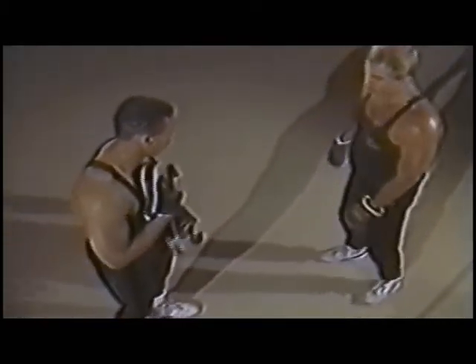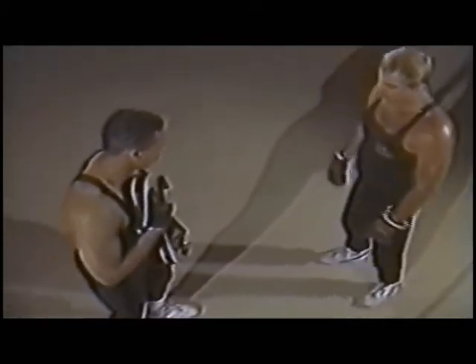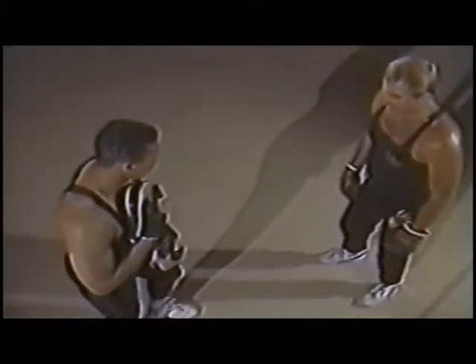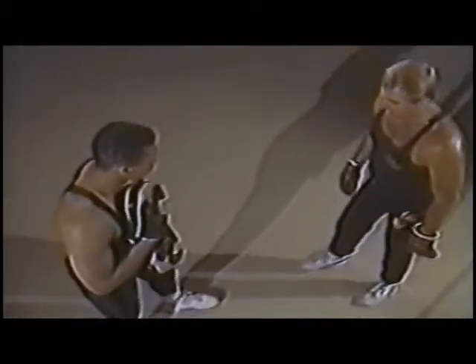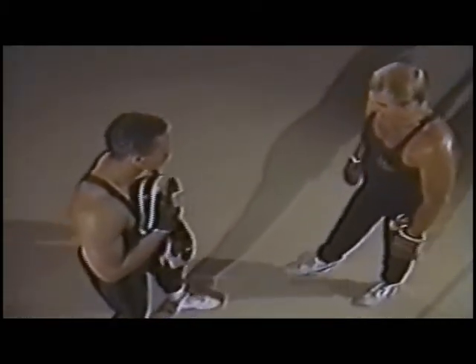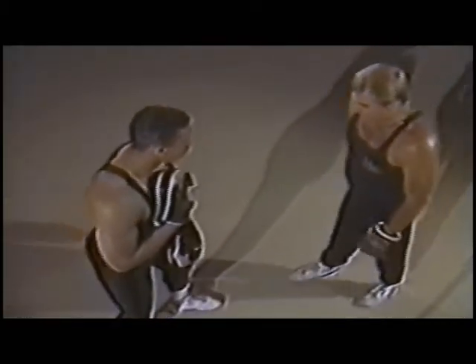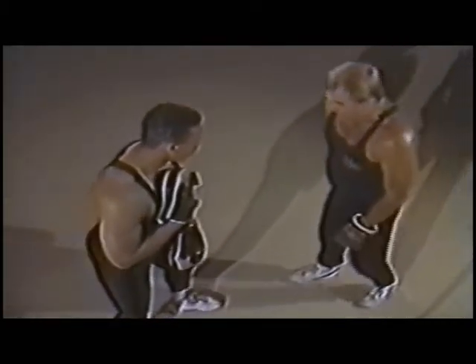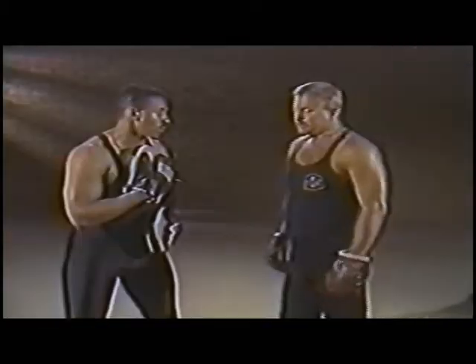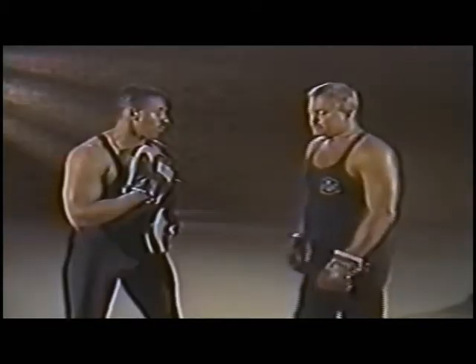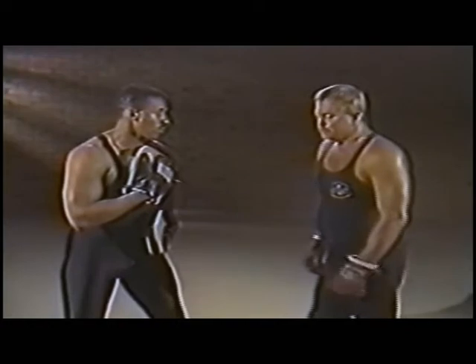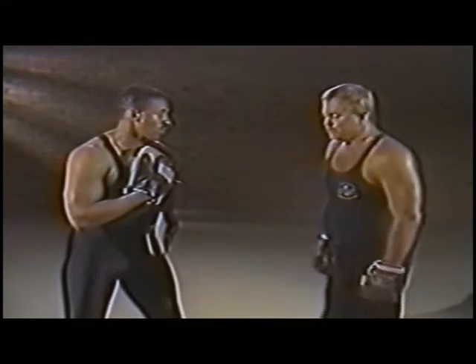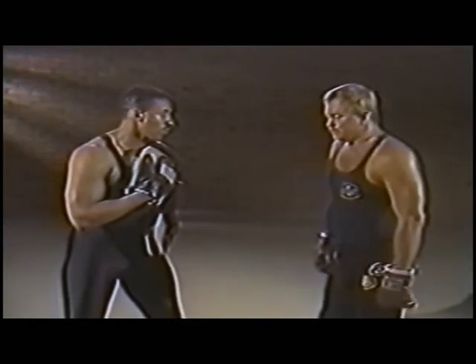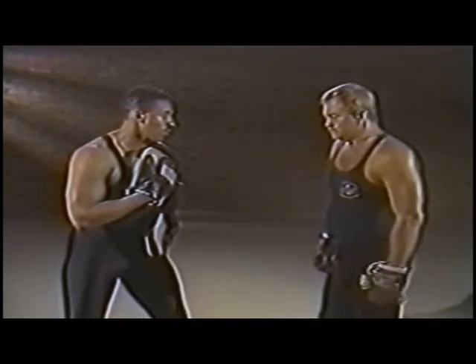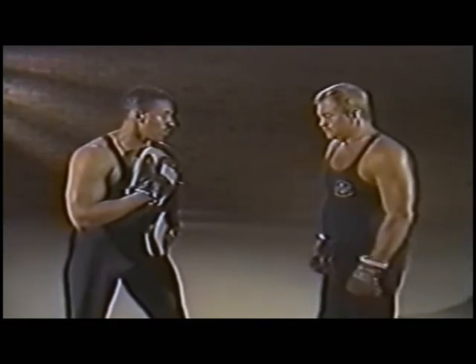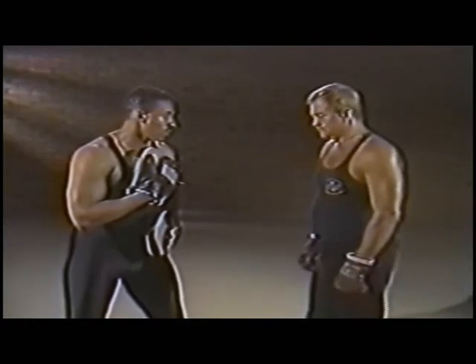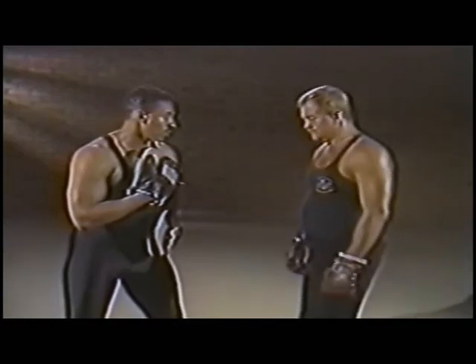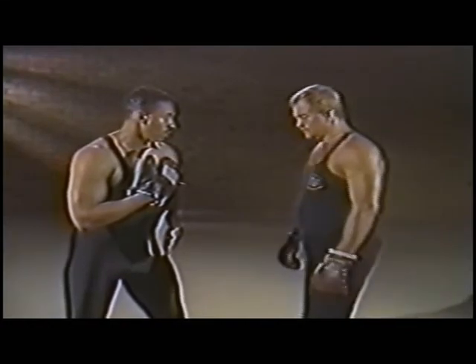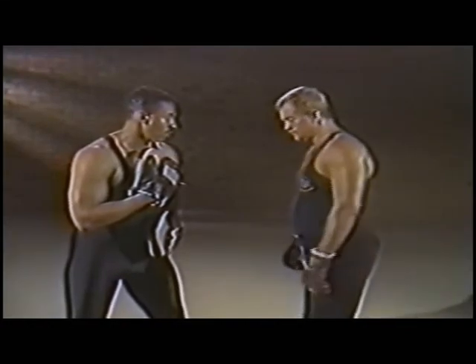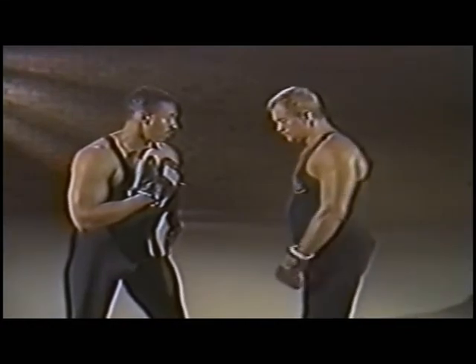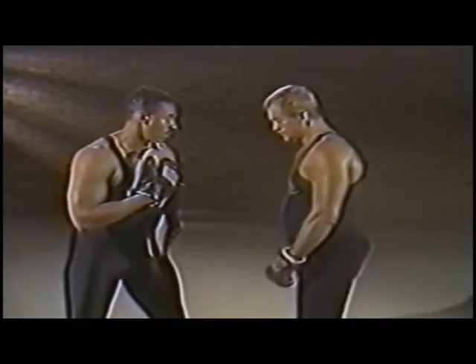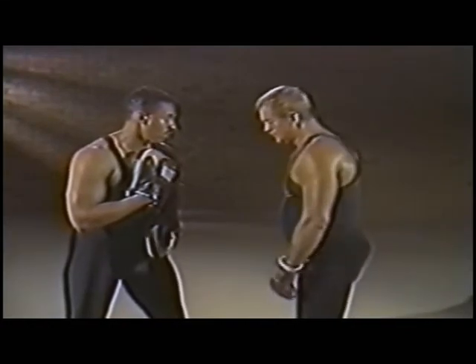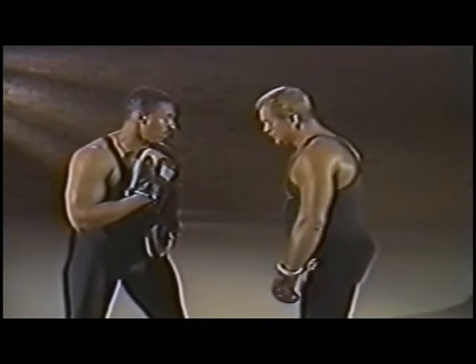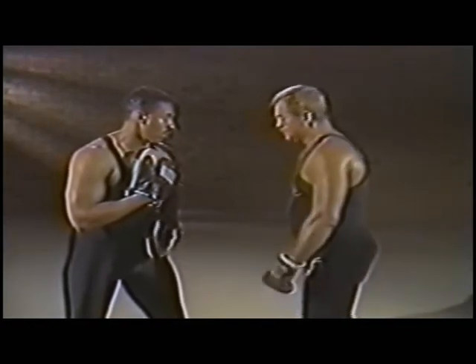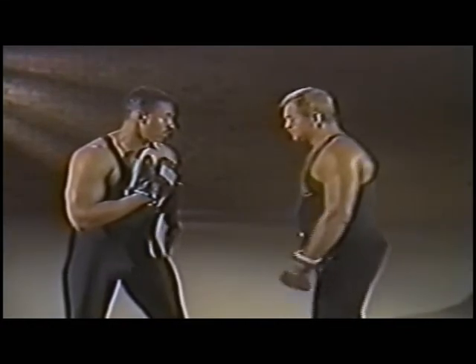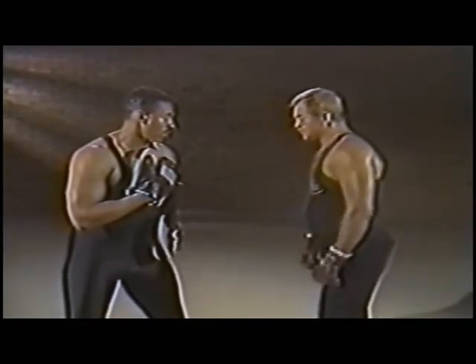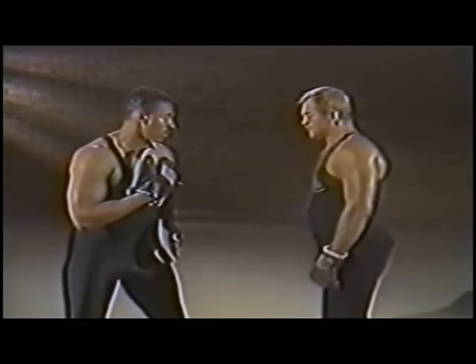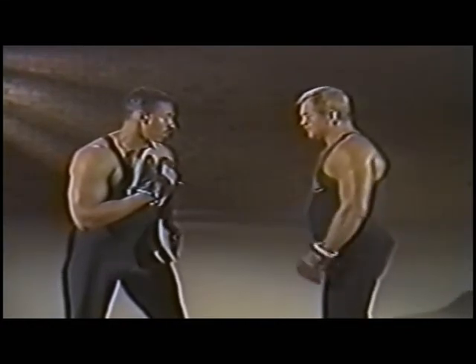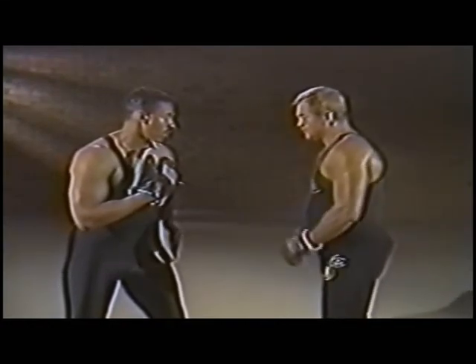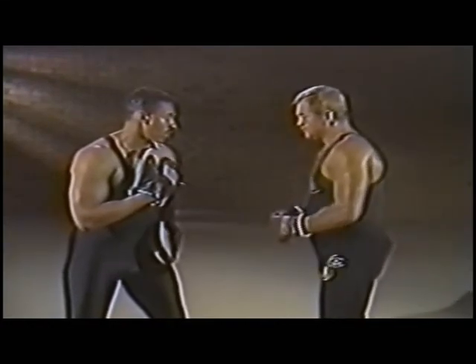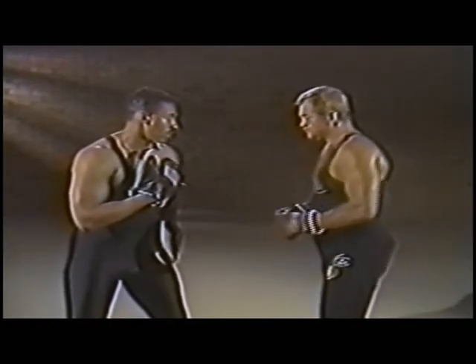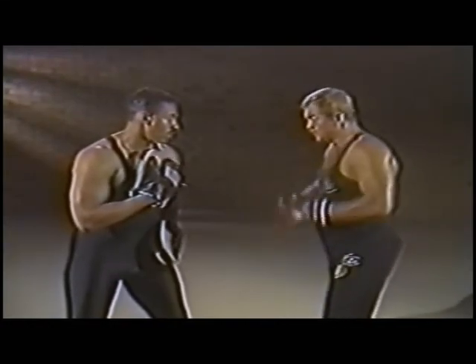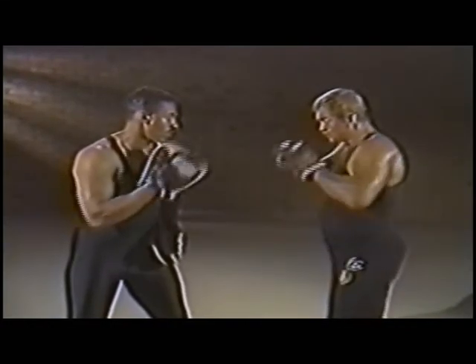The next mix is three elbows. So if I go here — jab, cross.